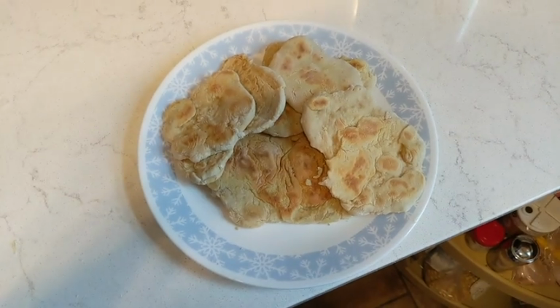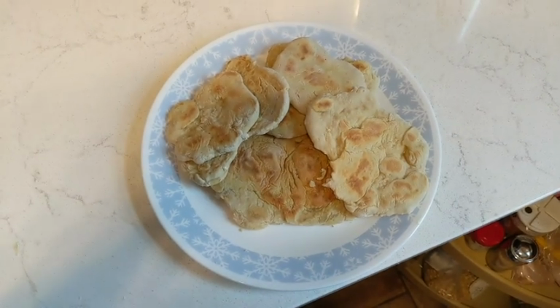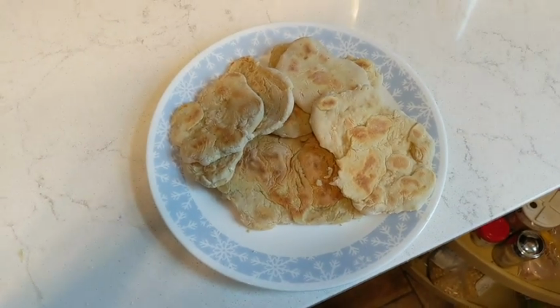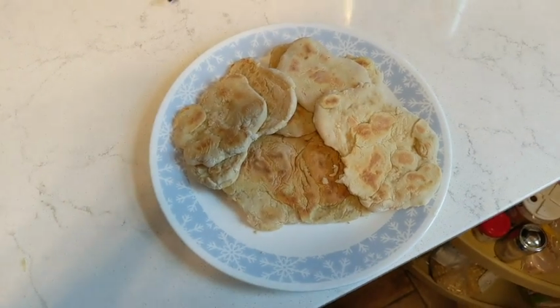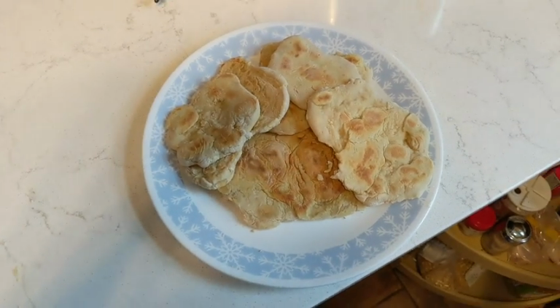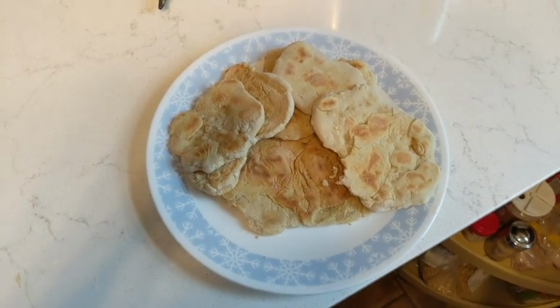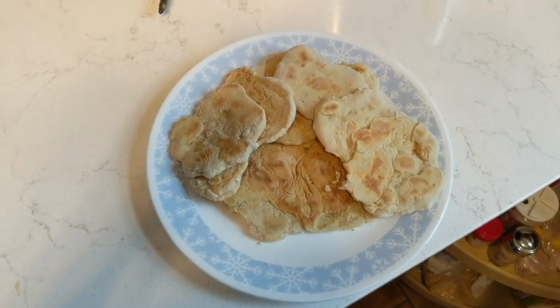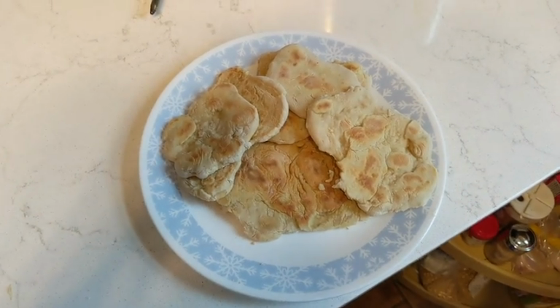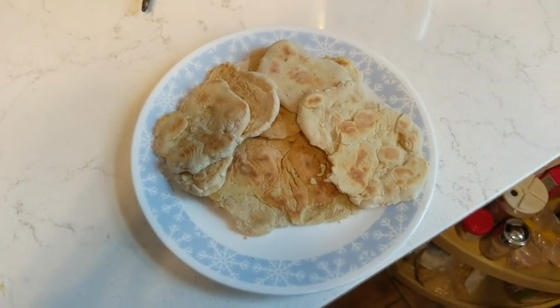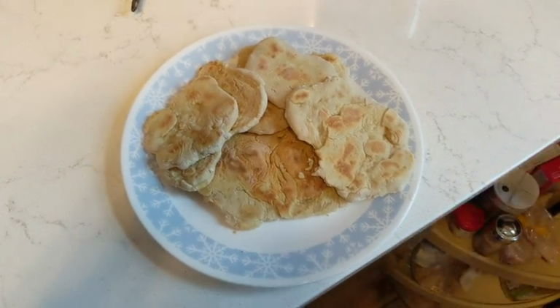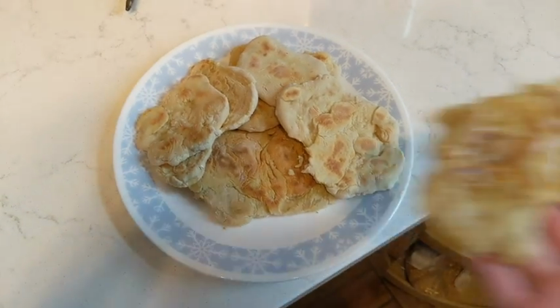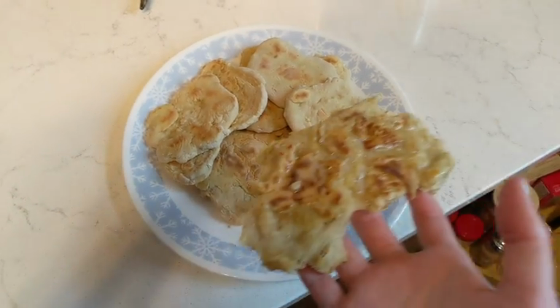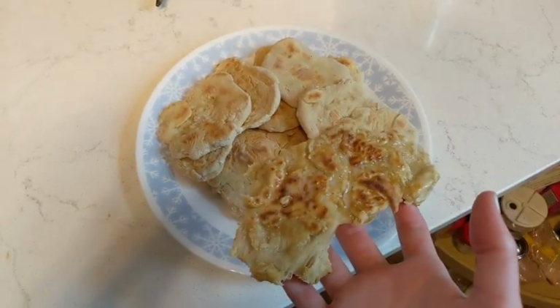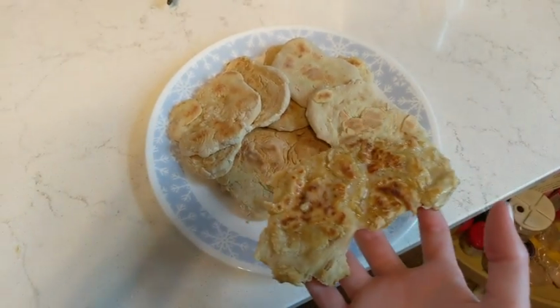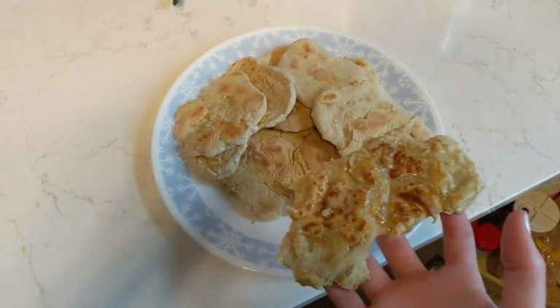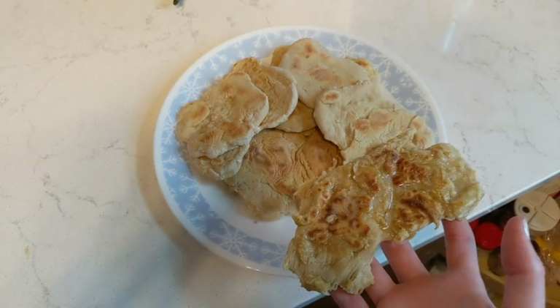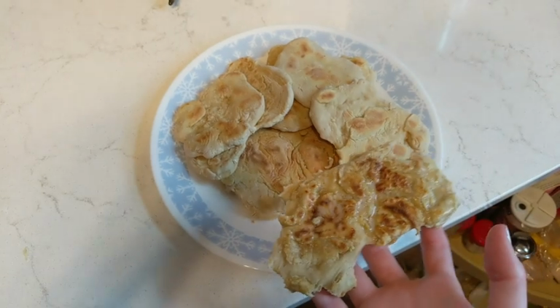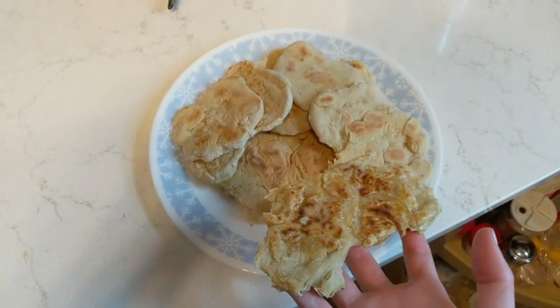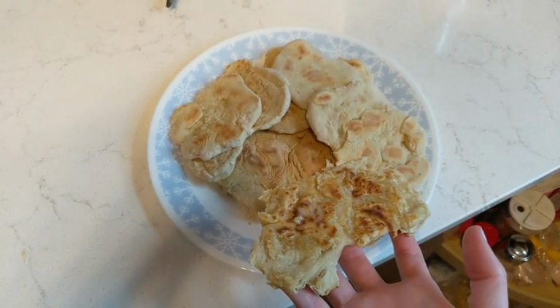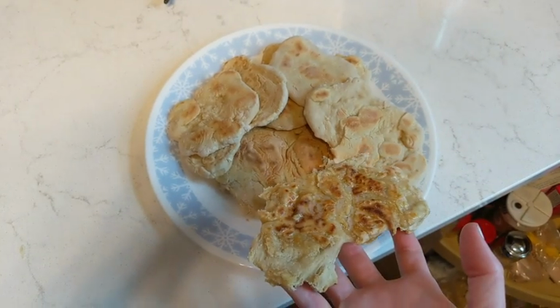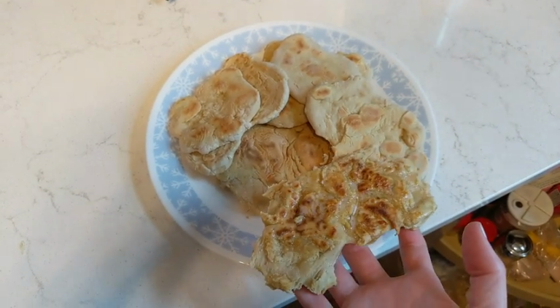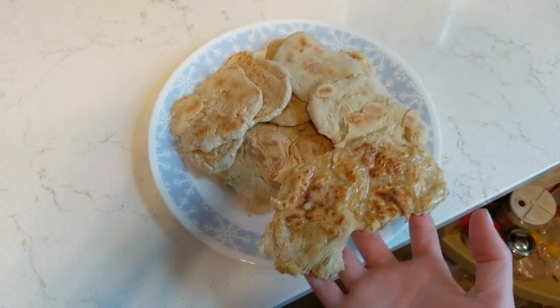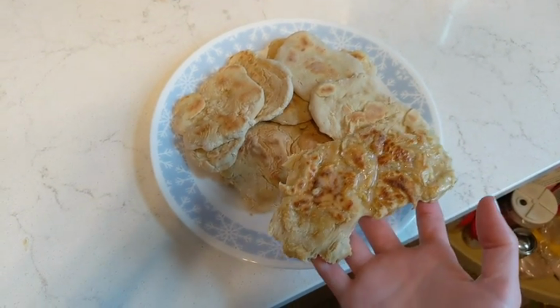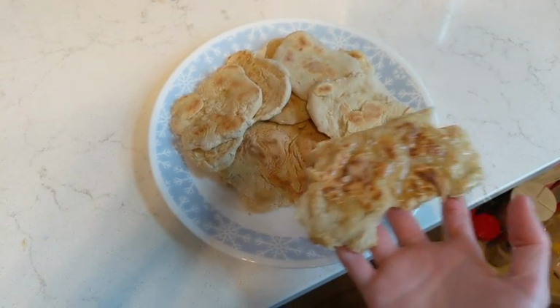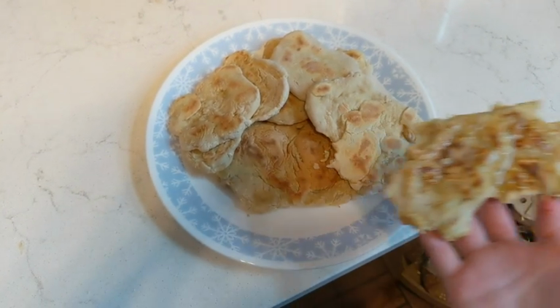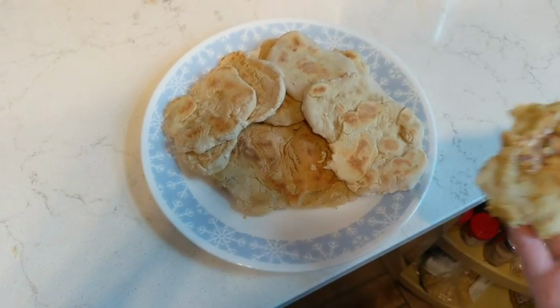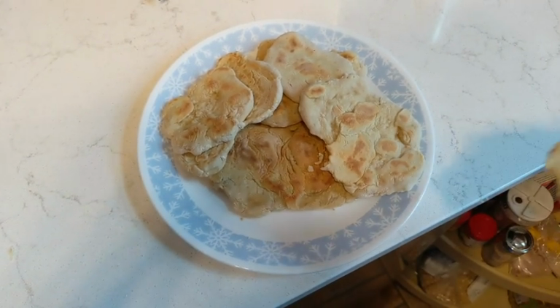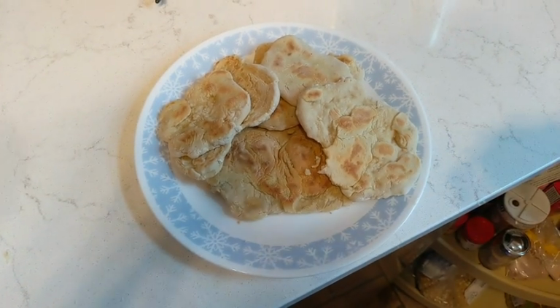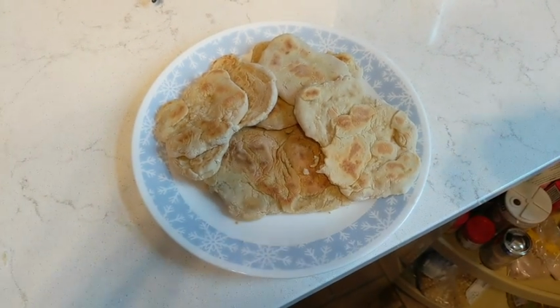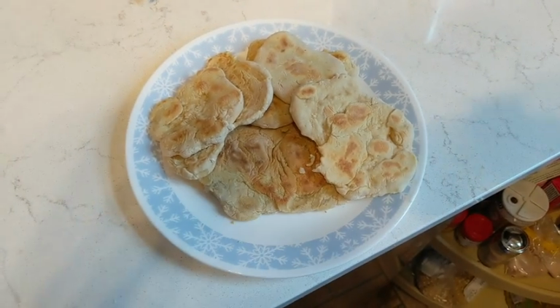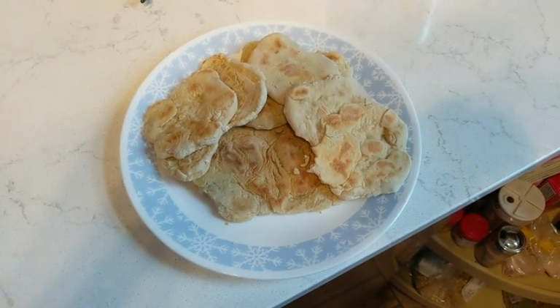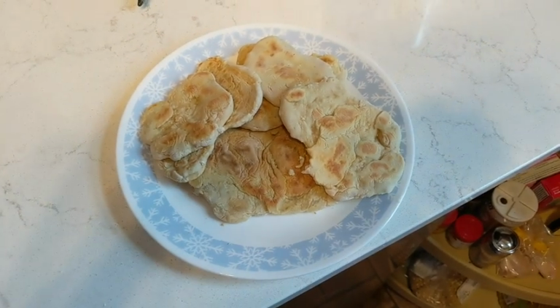This was the final result. I just put some butter on mine and it actually tasted super super good, and my family loved them.